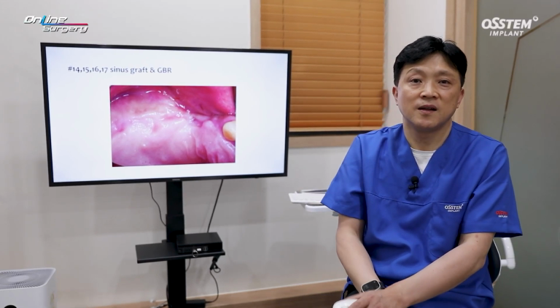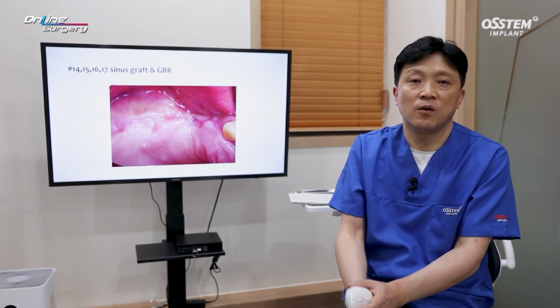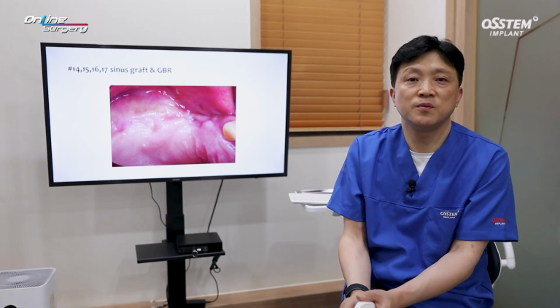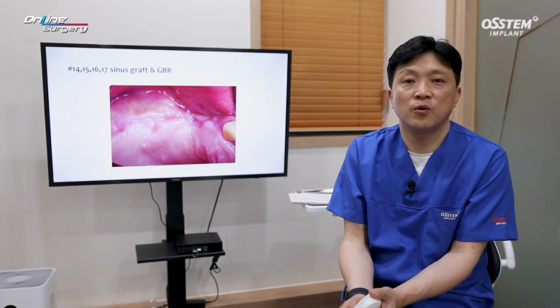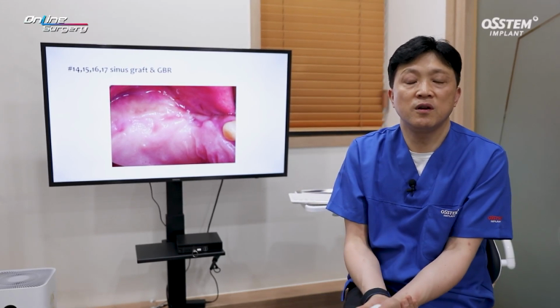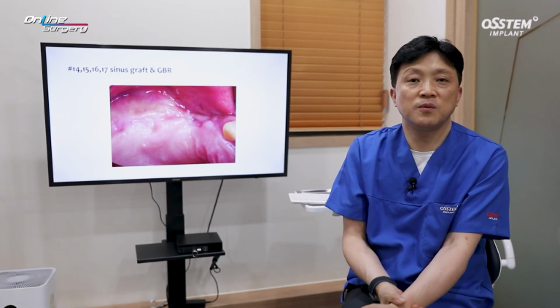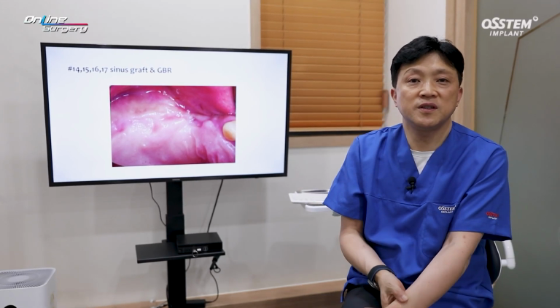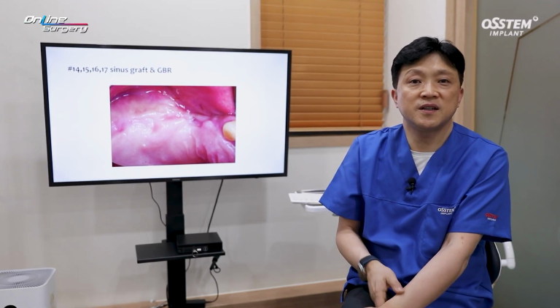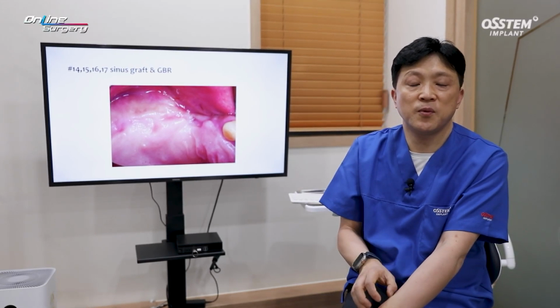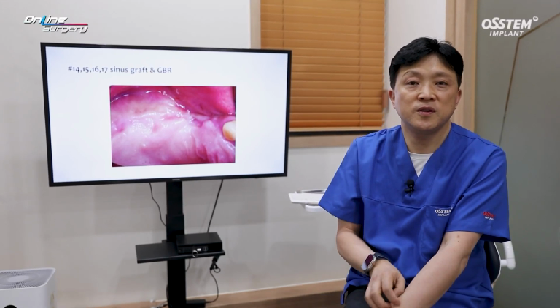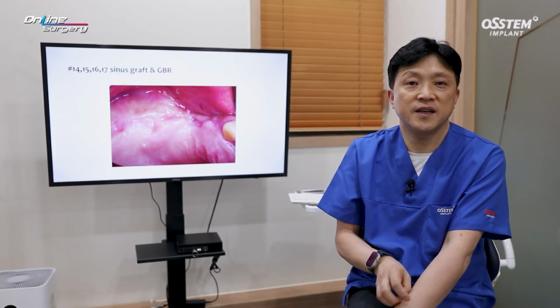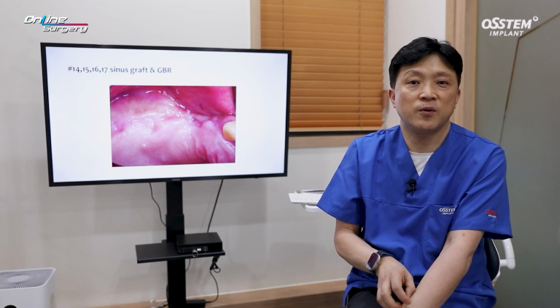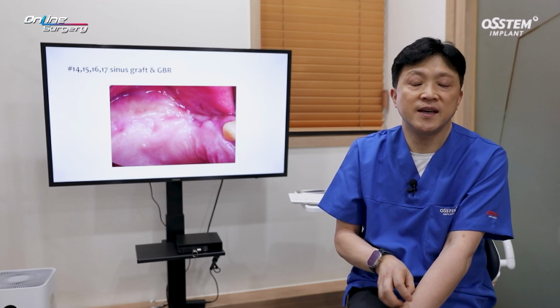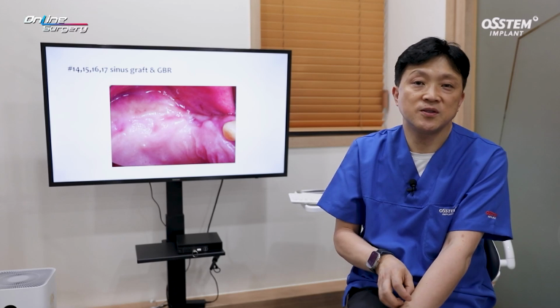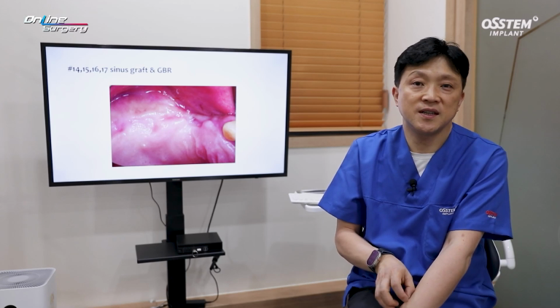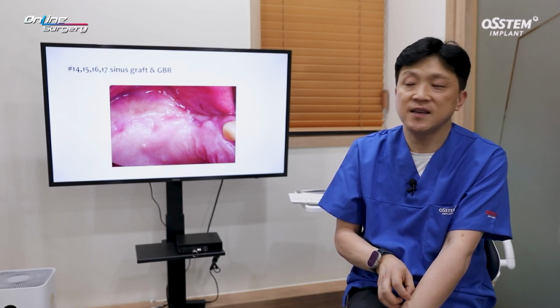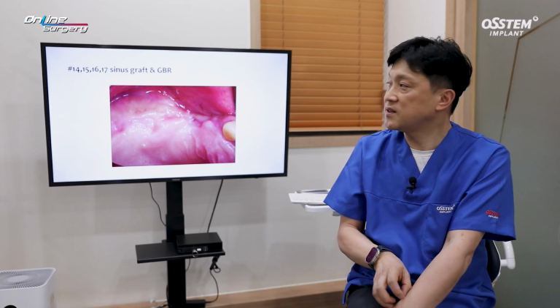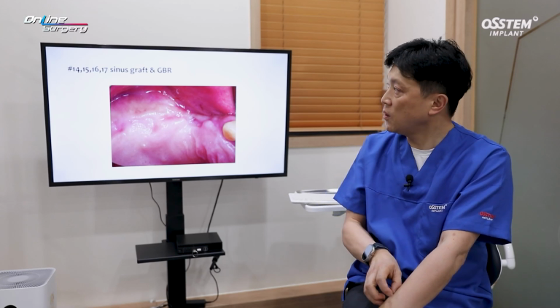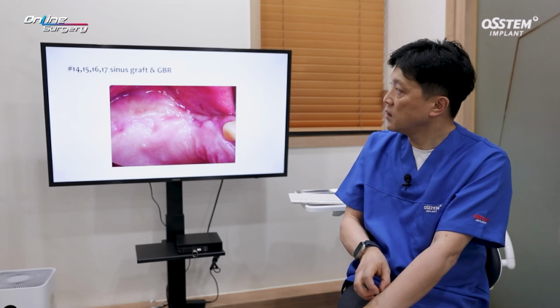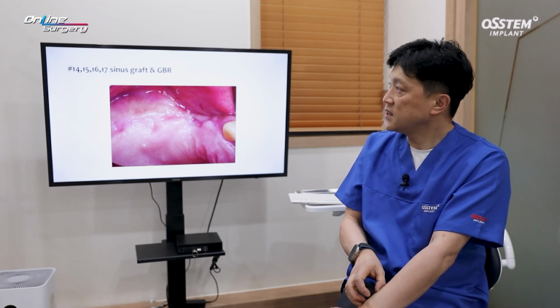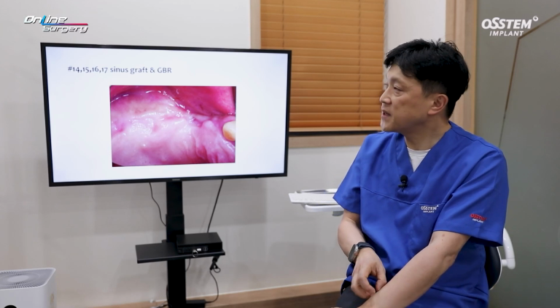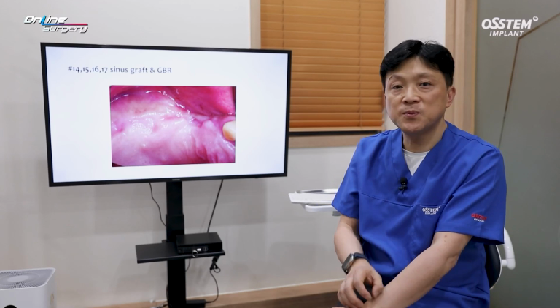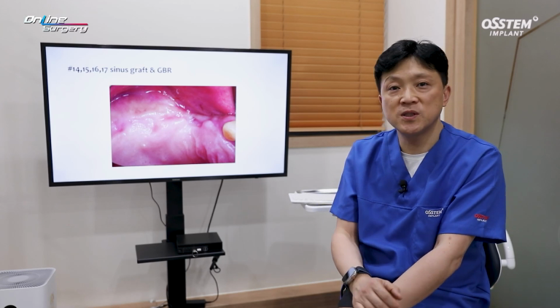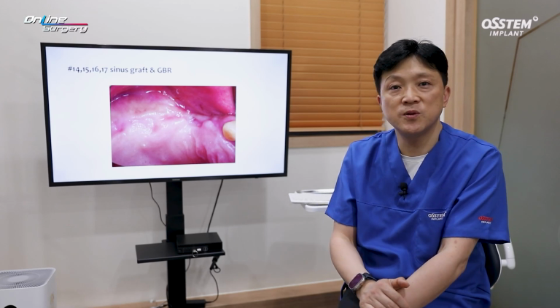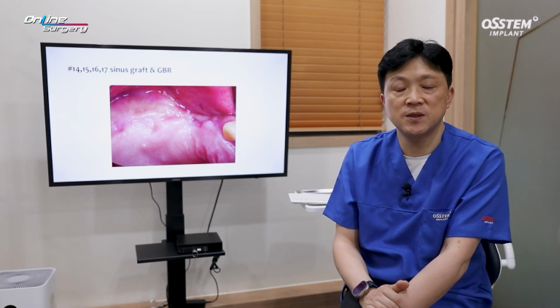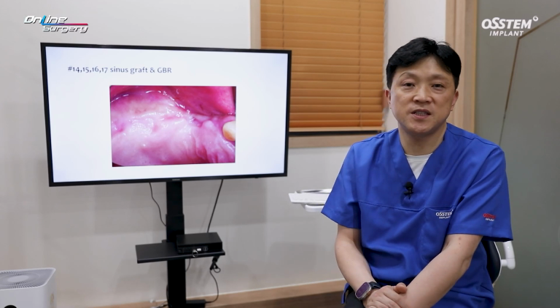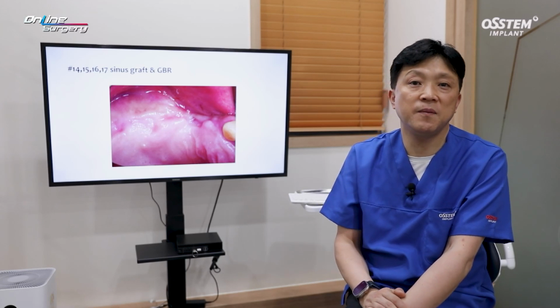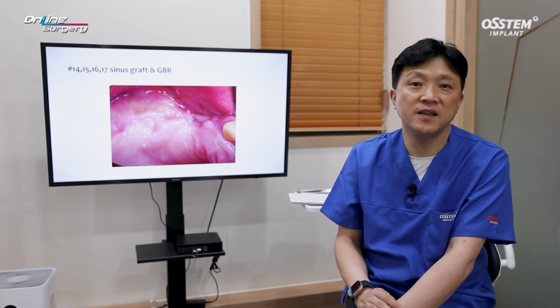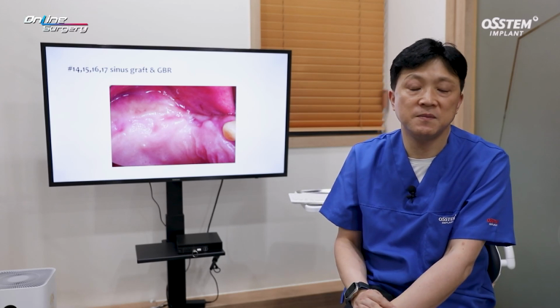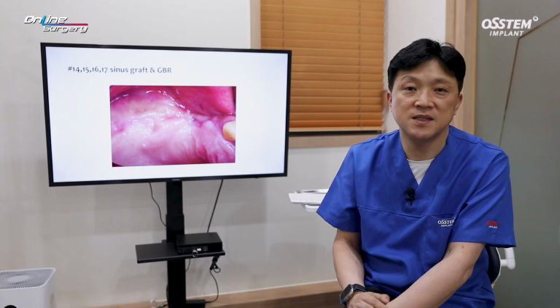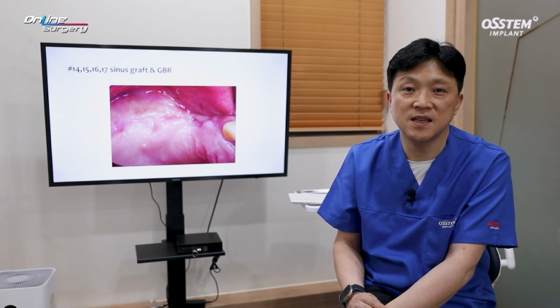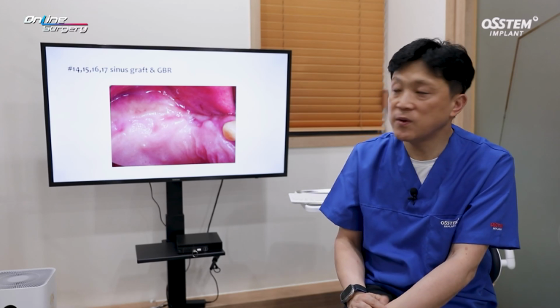Greetings, I'm Dr. Son Yang-Hui of E-Good Dental Clinic. Let me introduce the online surgery case of the day.